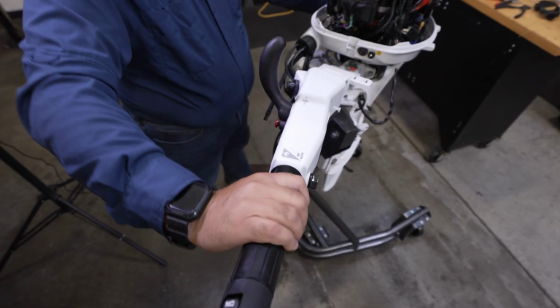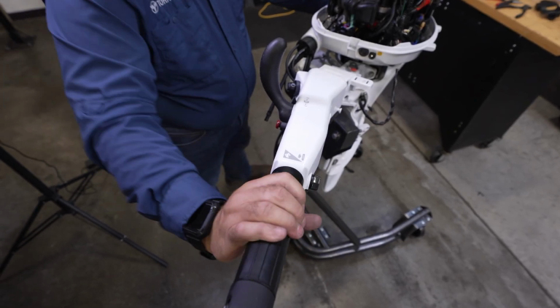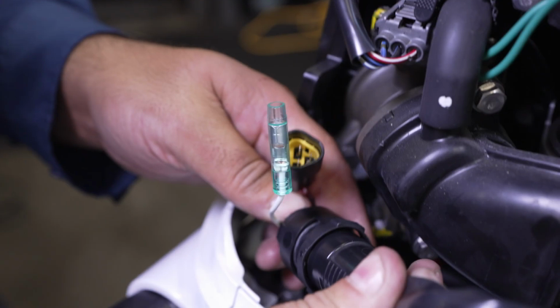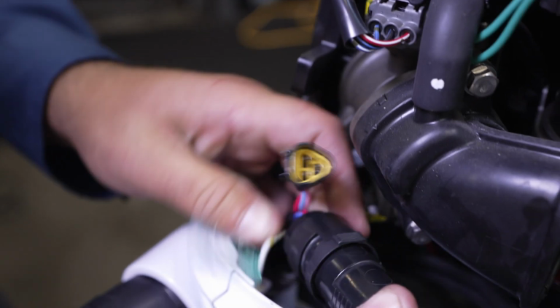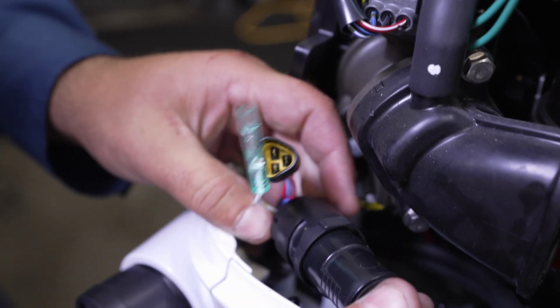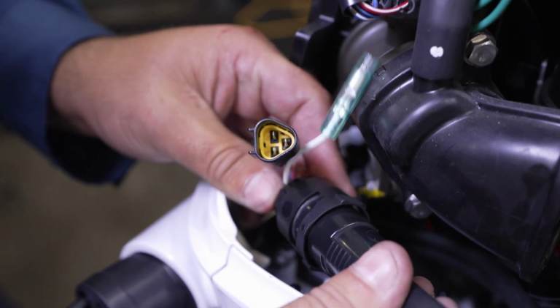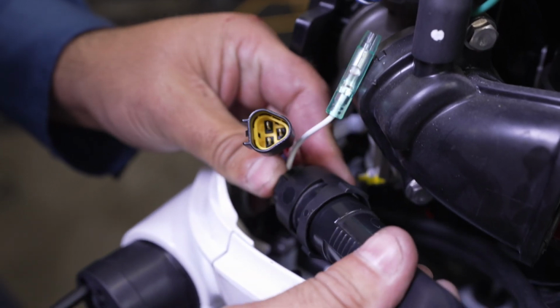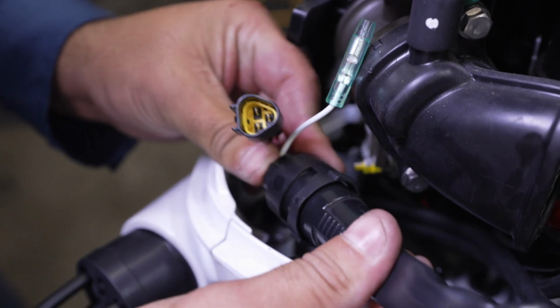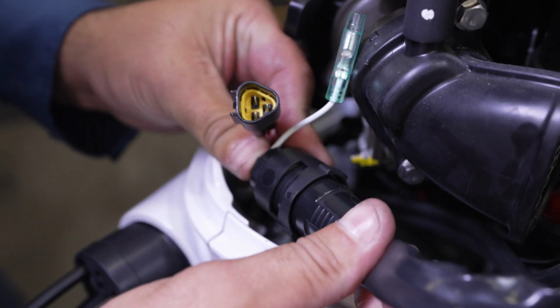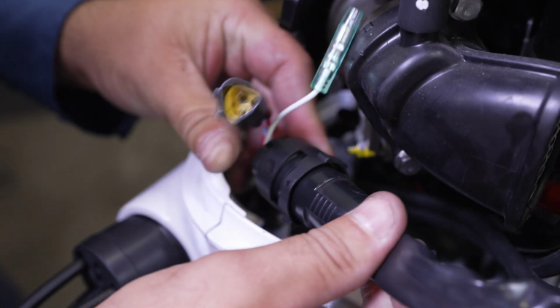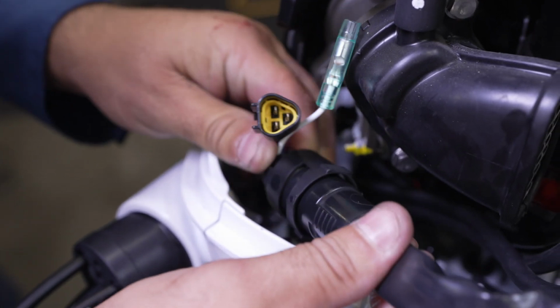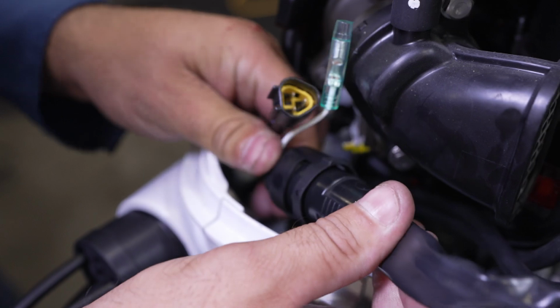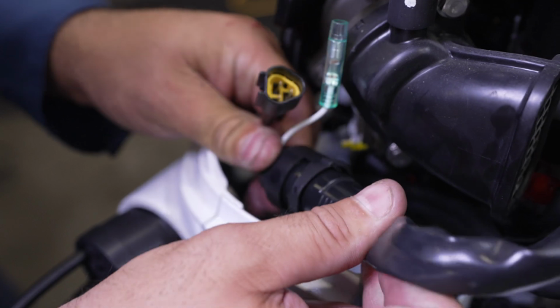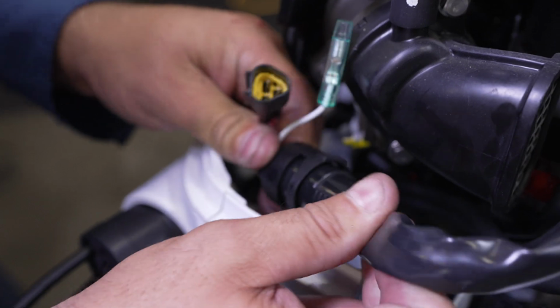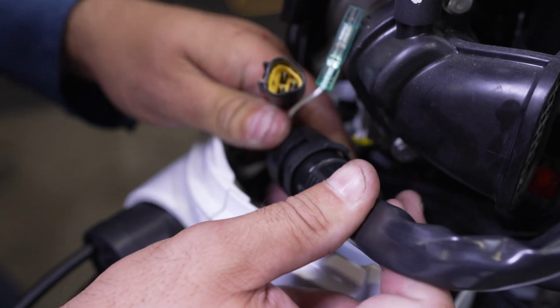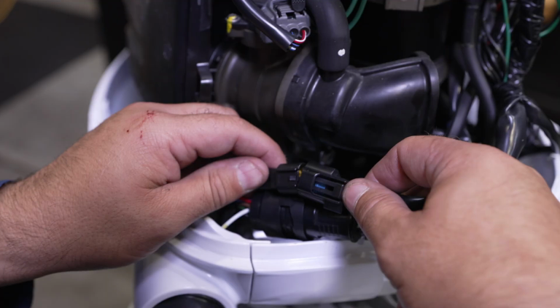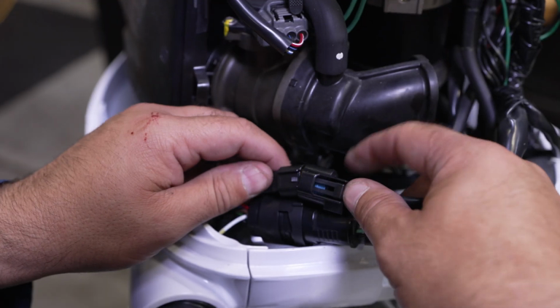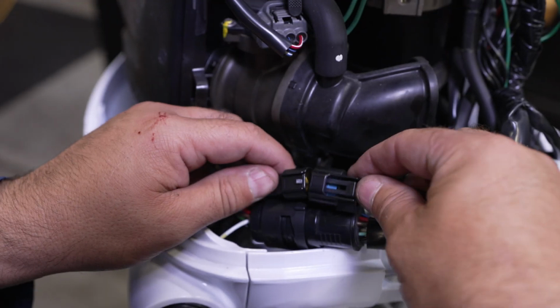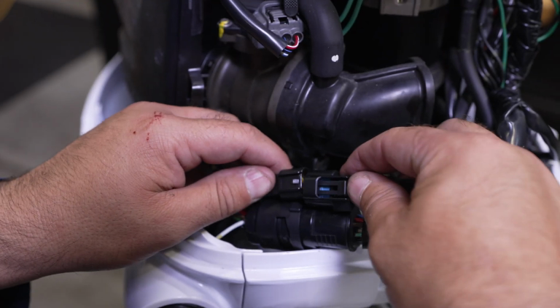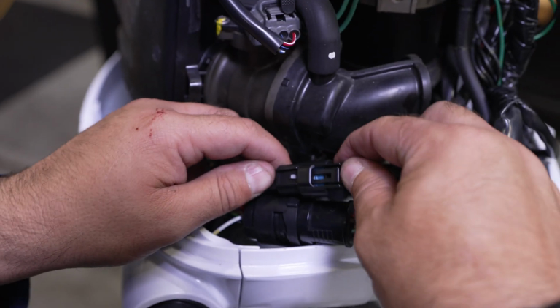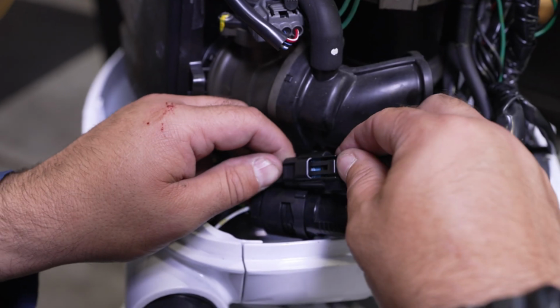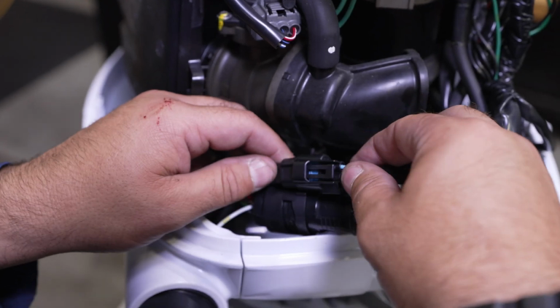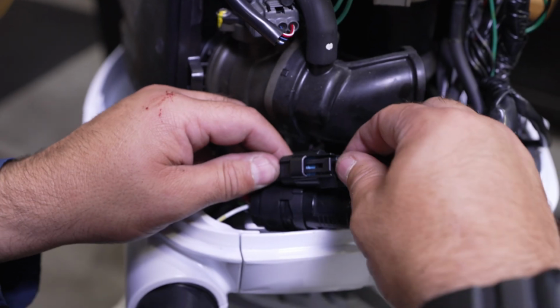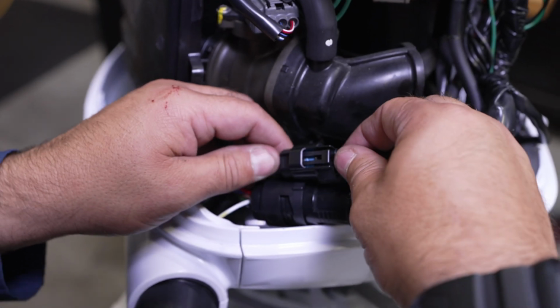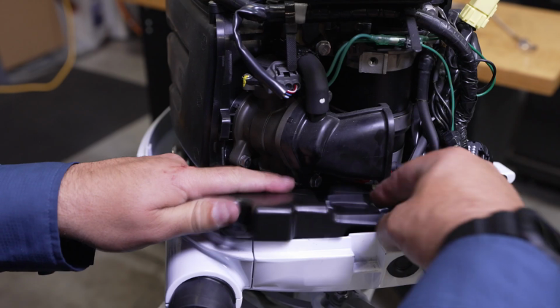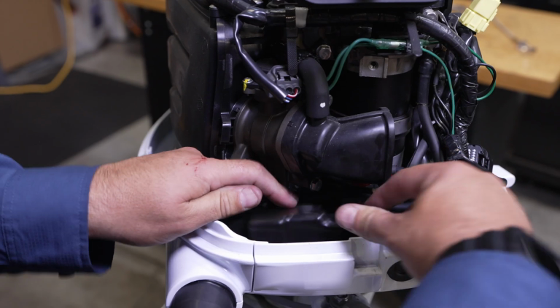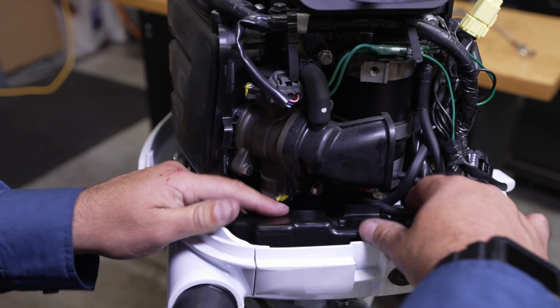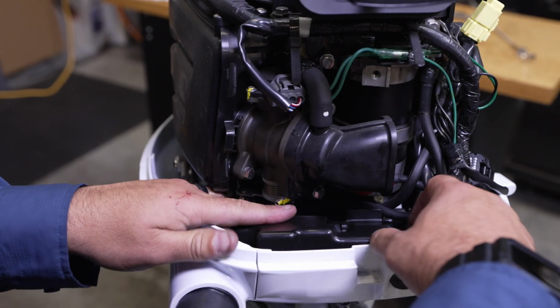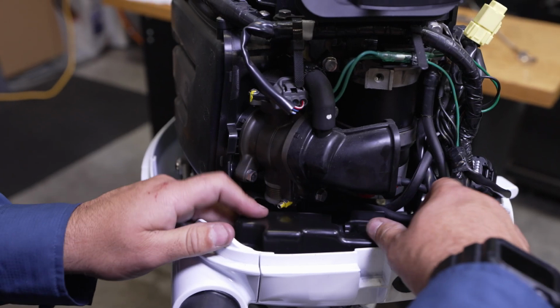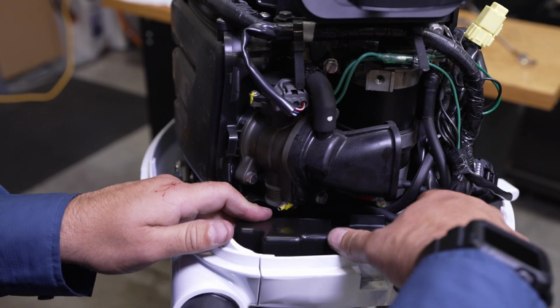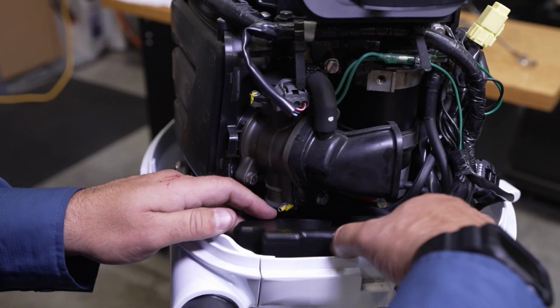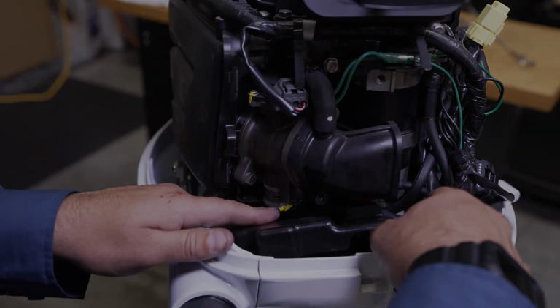Connect the main wiring harness from the multifunction tiller handle to the outboard main wiring harness. Reinstall the wiring harness cover.